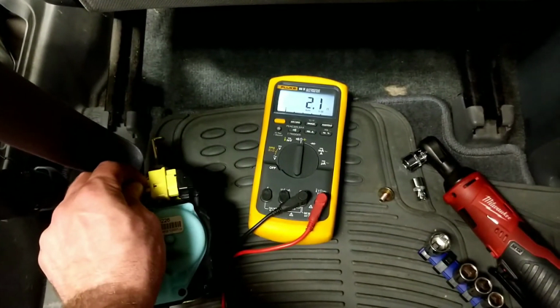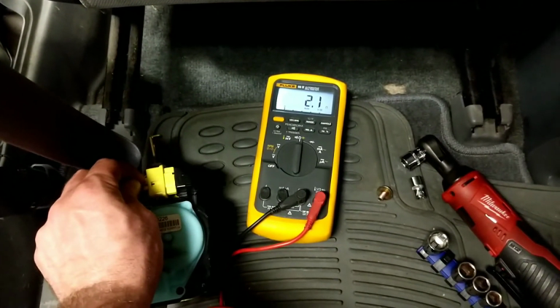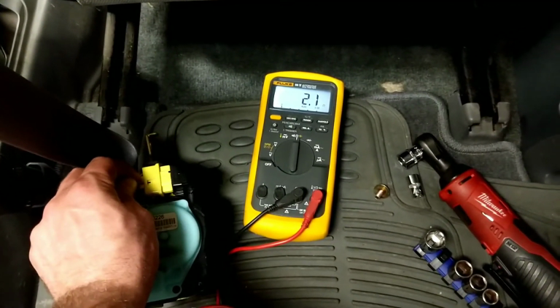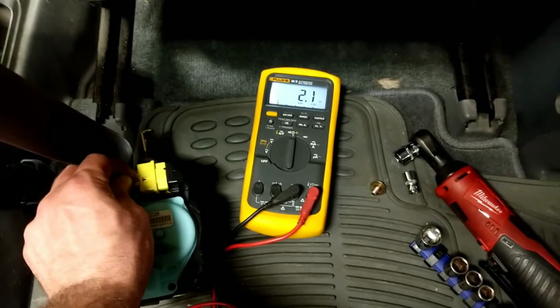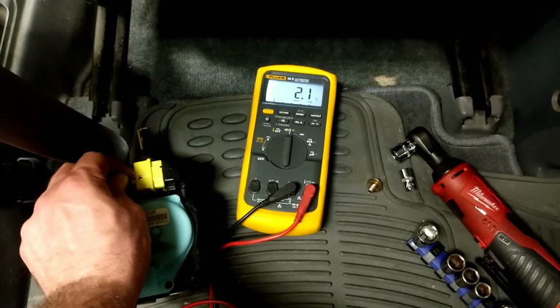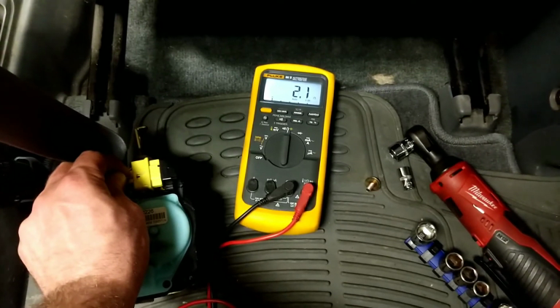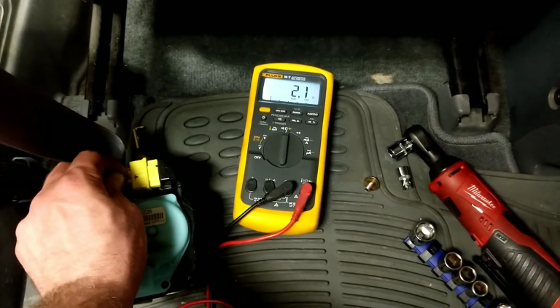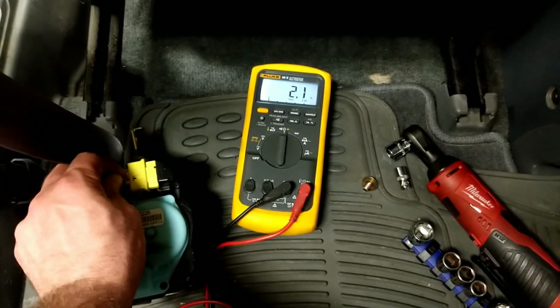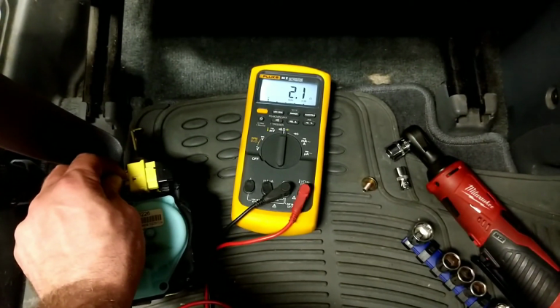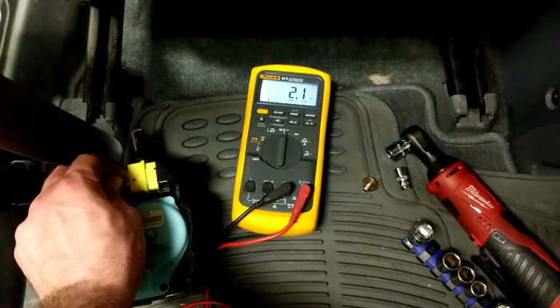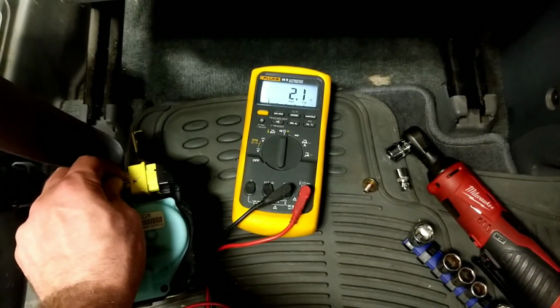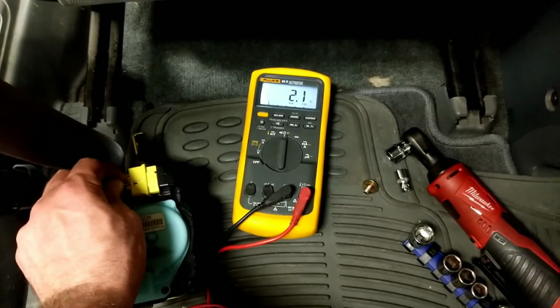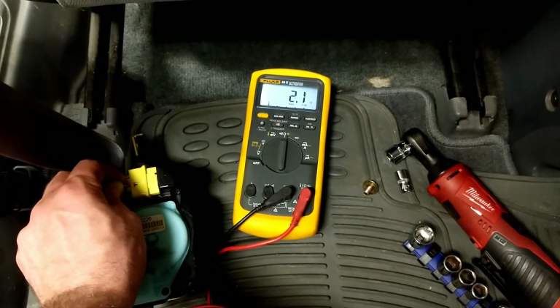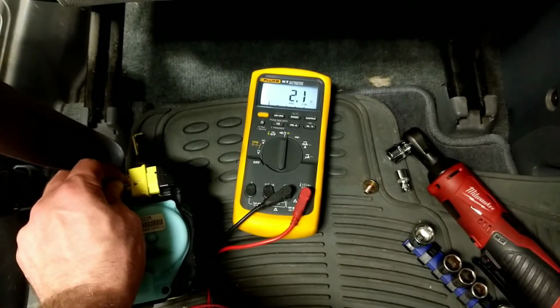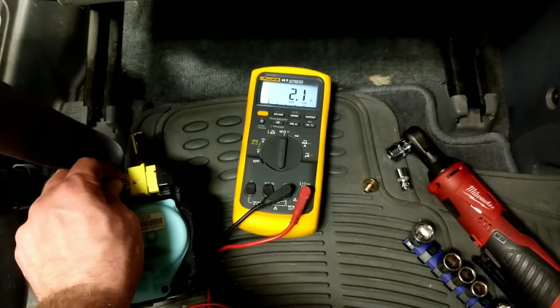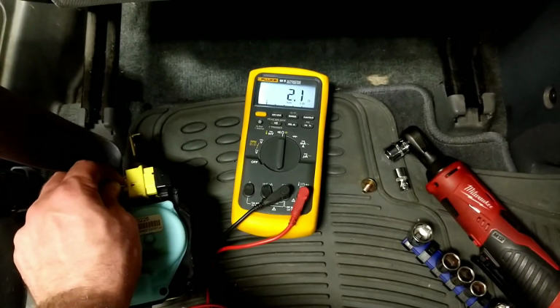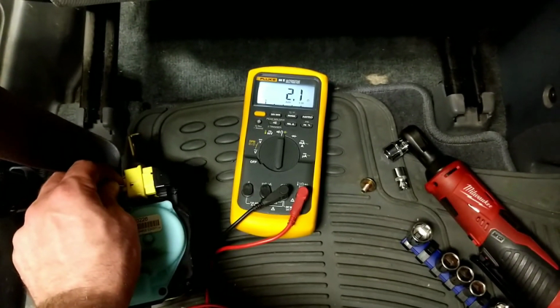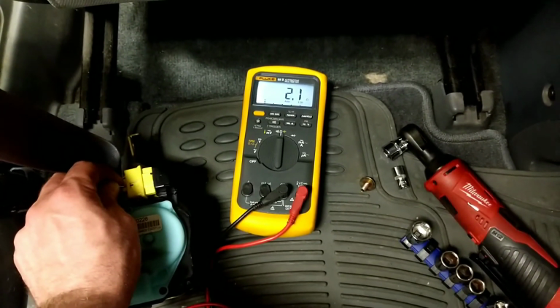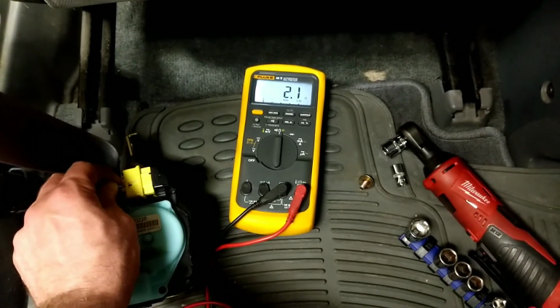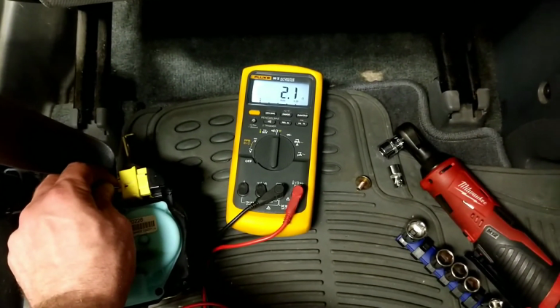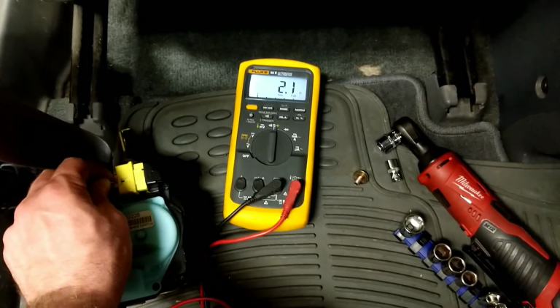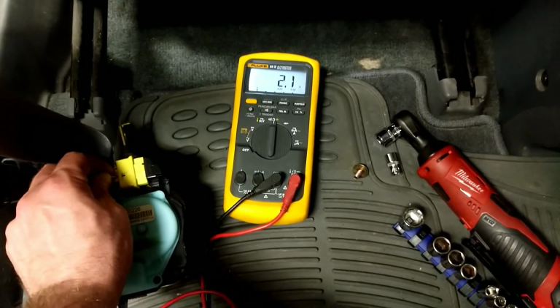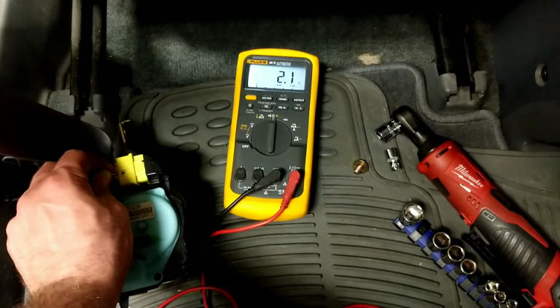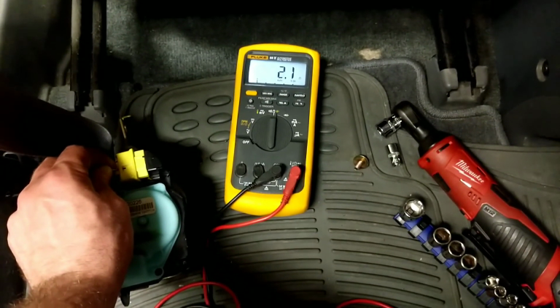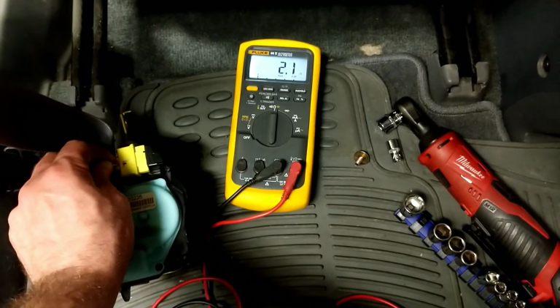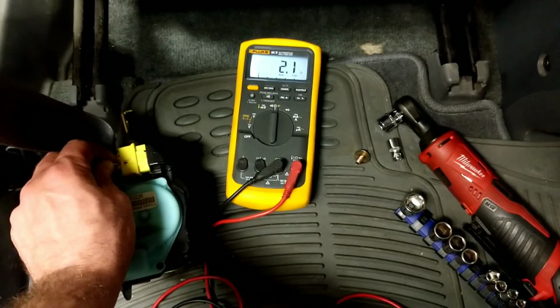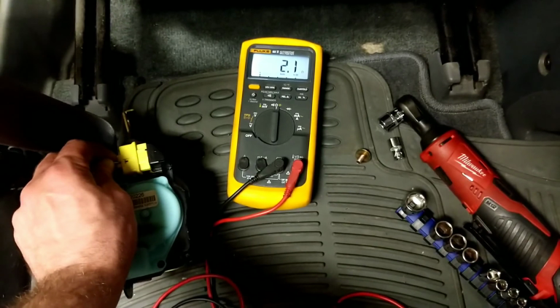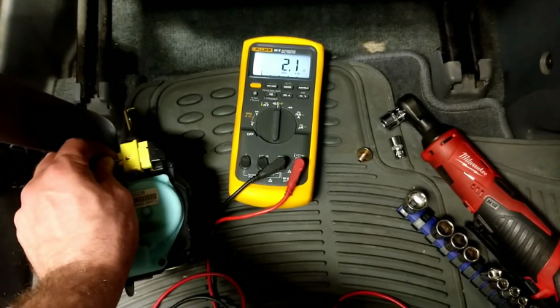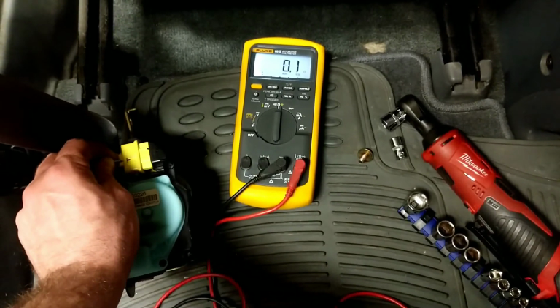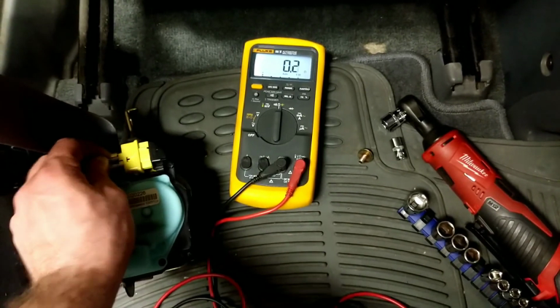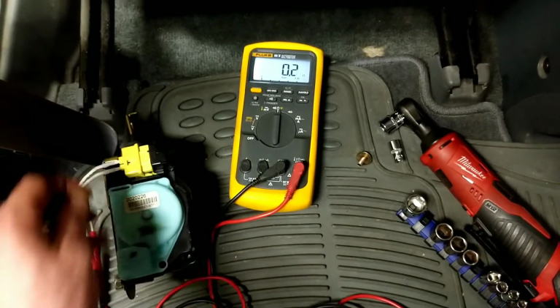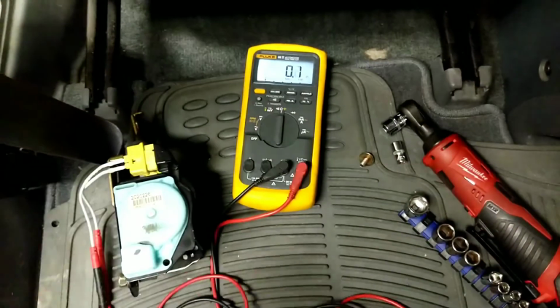As you can see there, we have a 2.1 ohm reading, which tells us that our pre-tensioner assembly is good. Hope this helps some of you guys out.